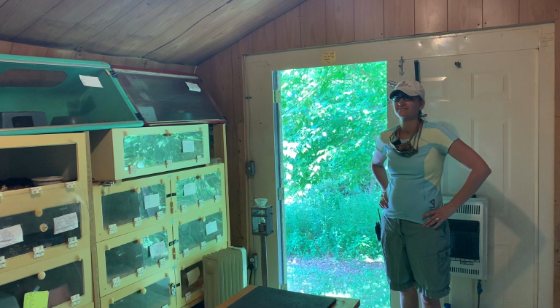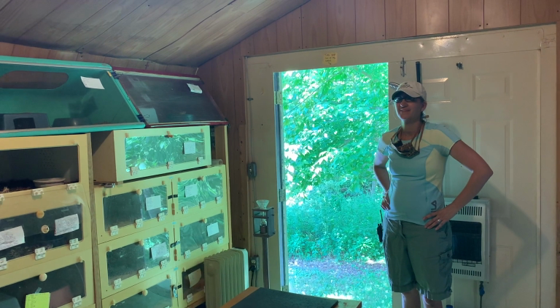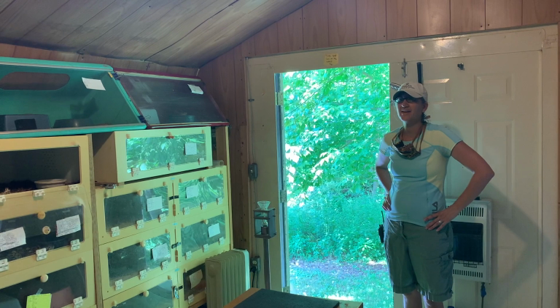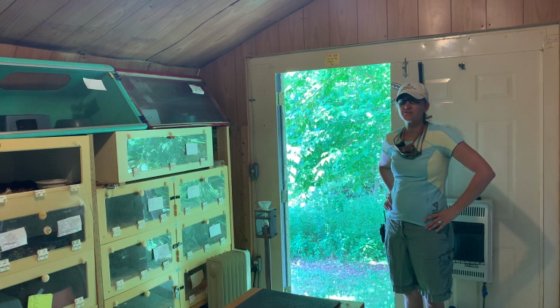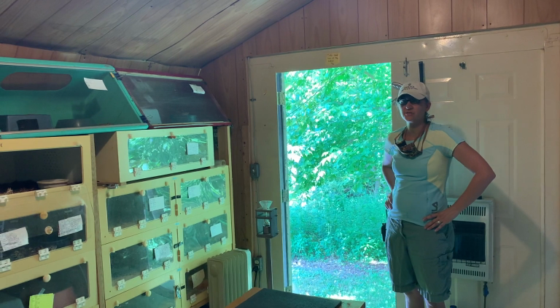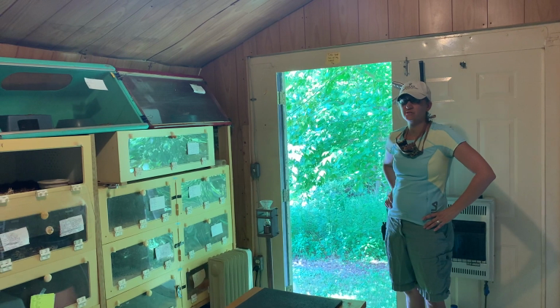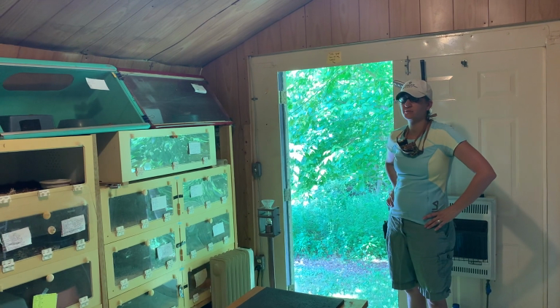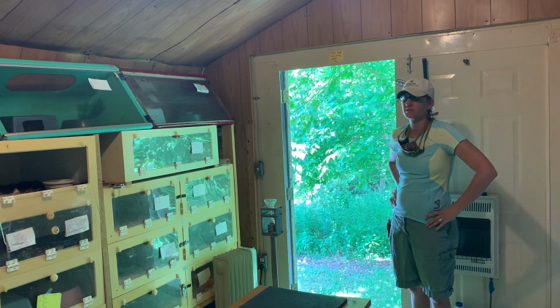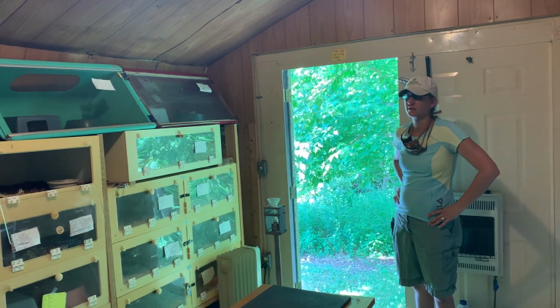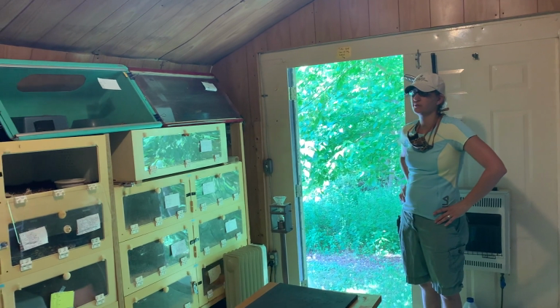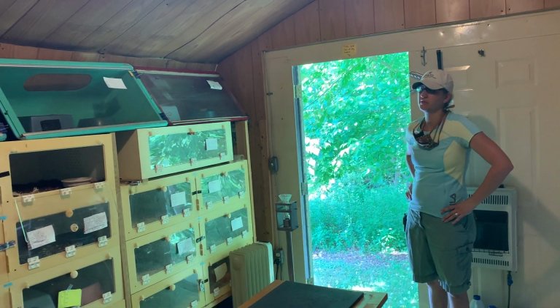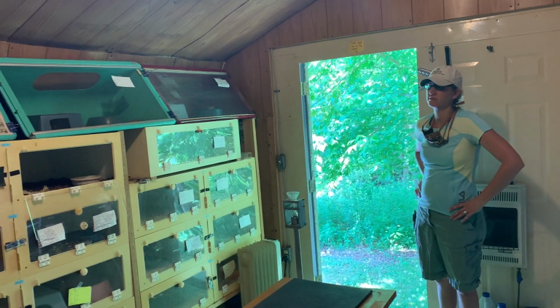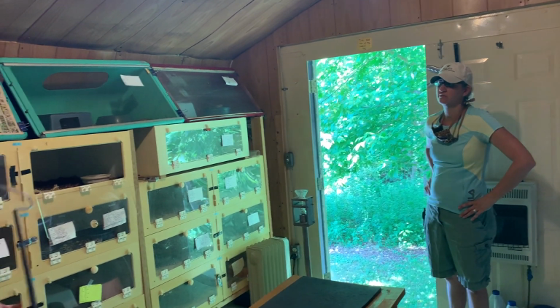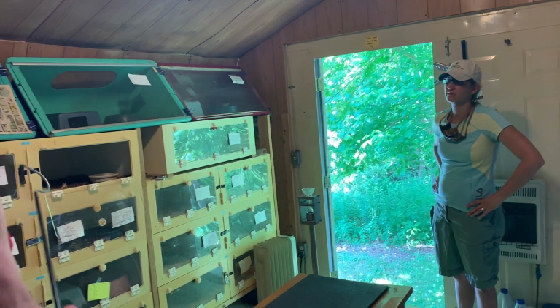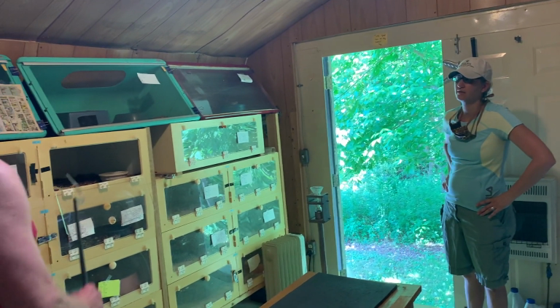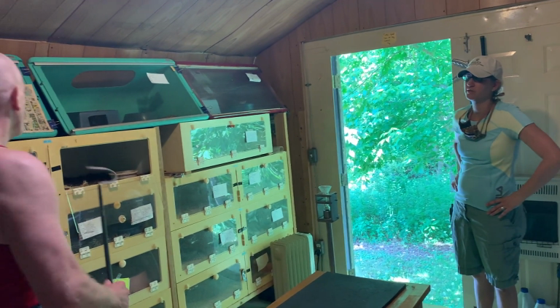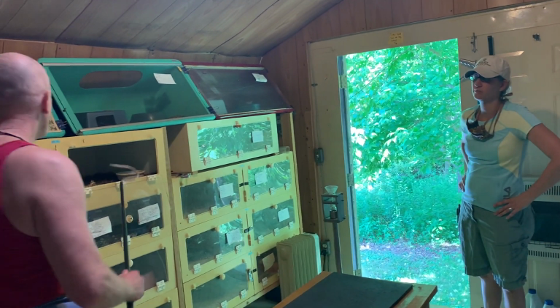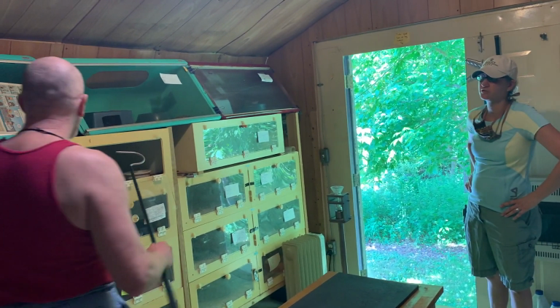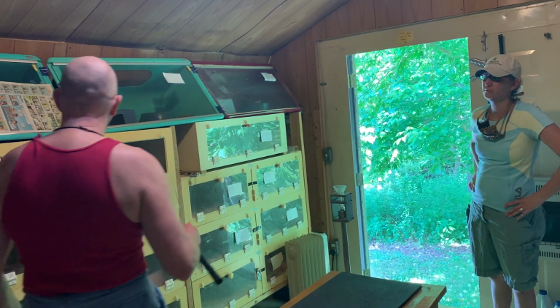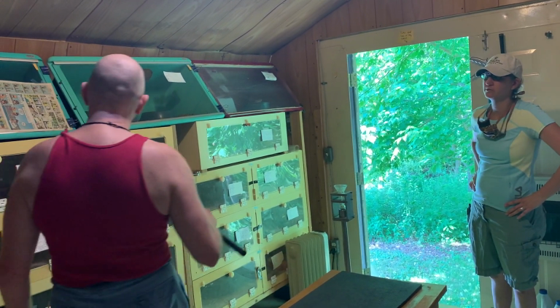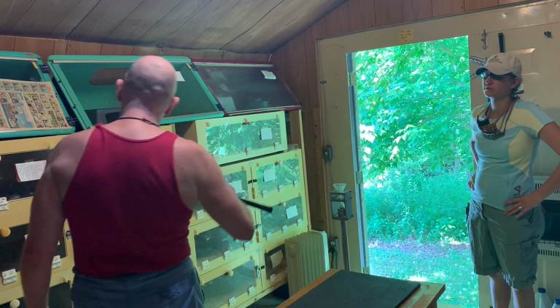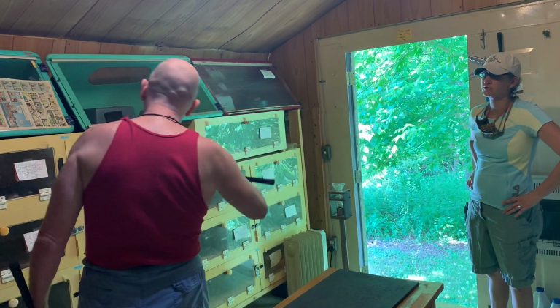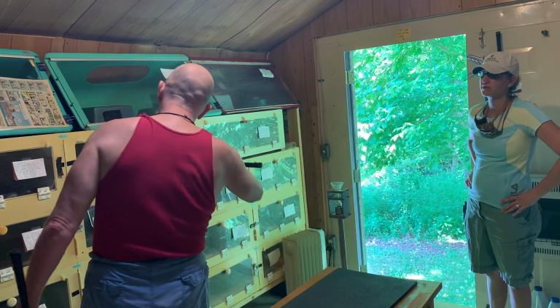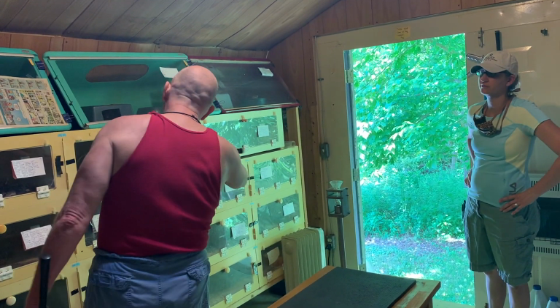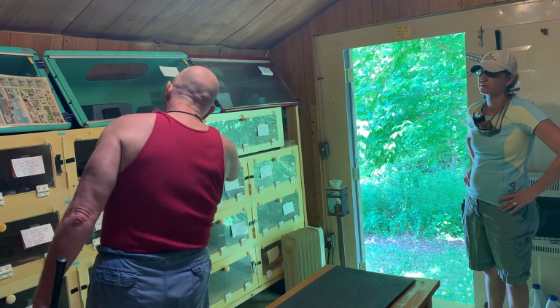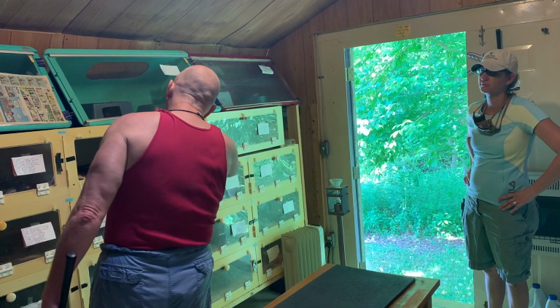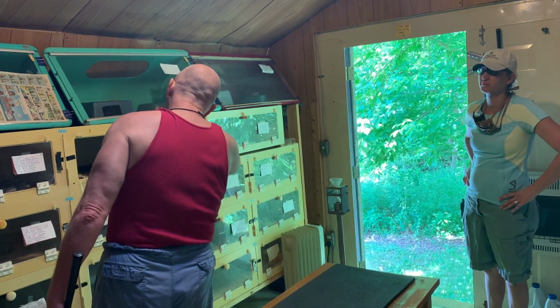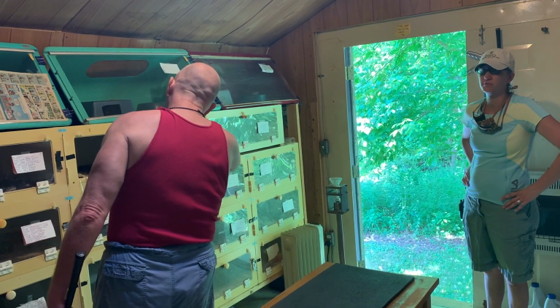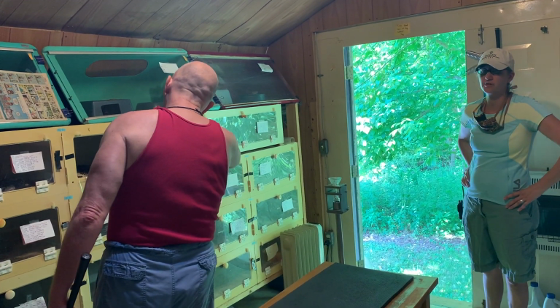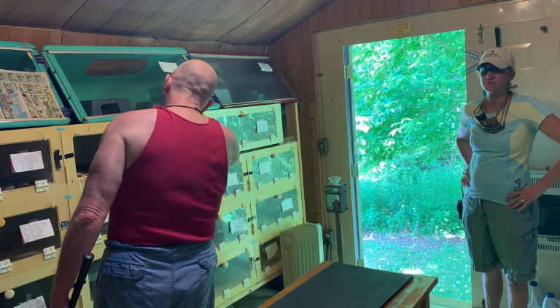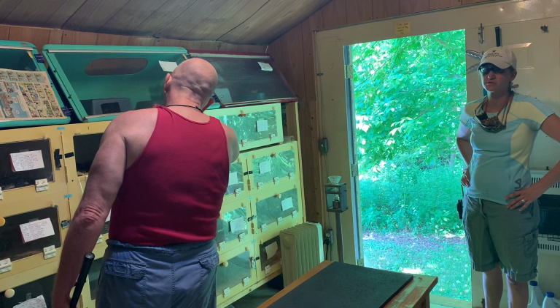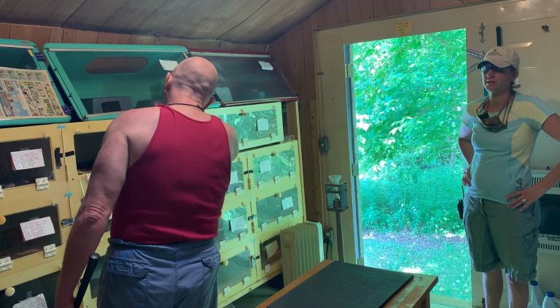Hey, it's Kristen from Kentucky Reptile Zoo. I'm here with Jen, and we're extracting from Gaboon vipers today.